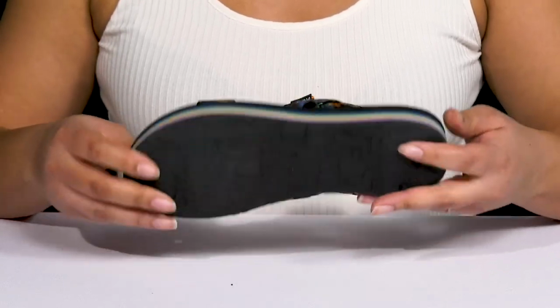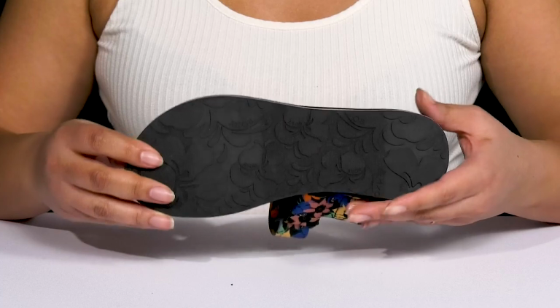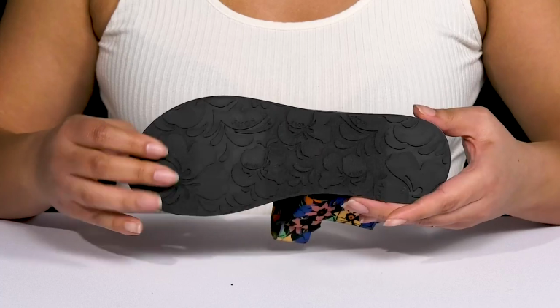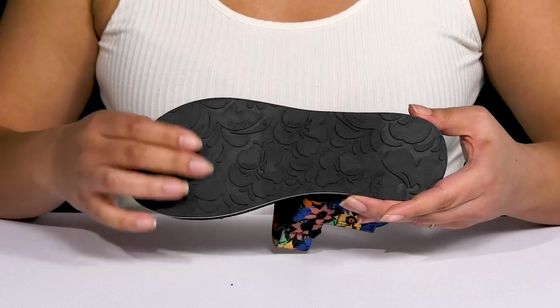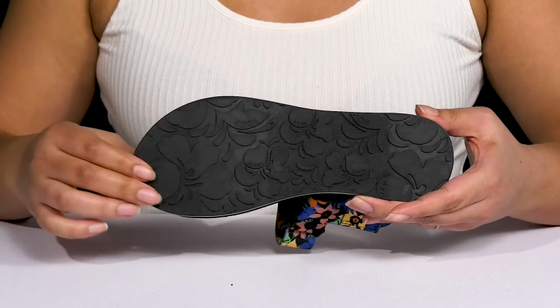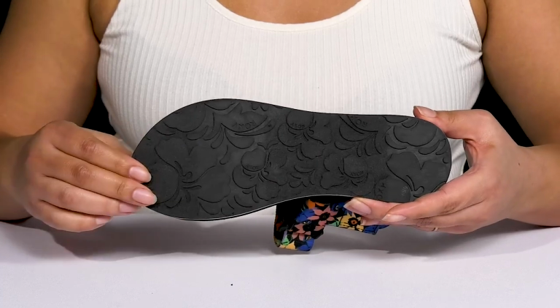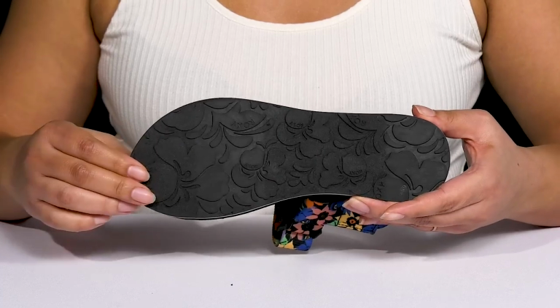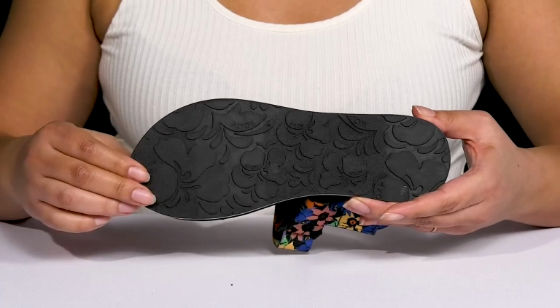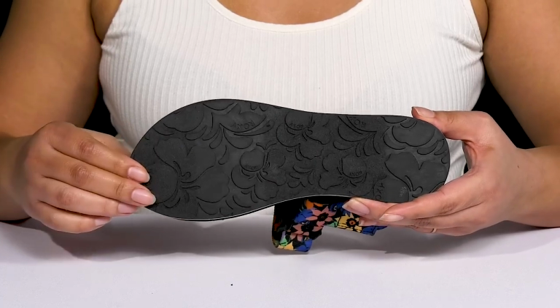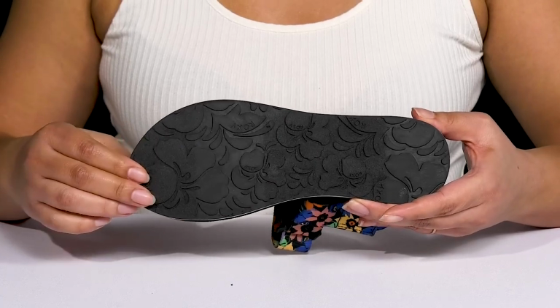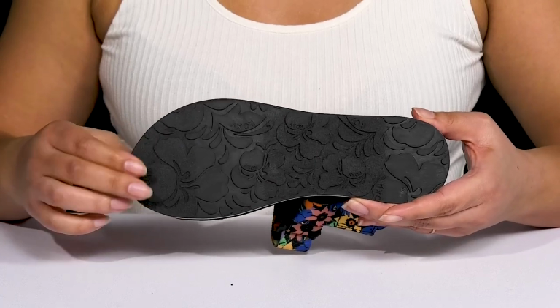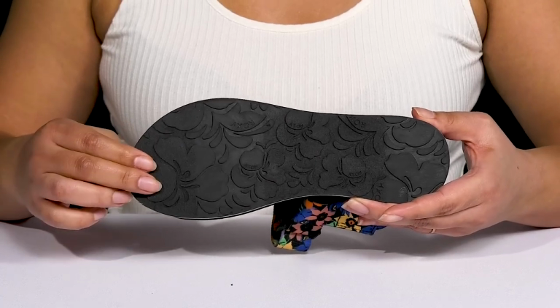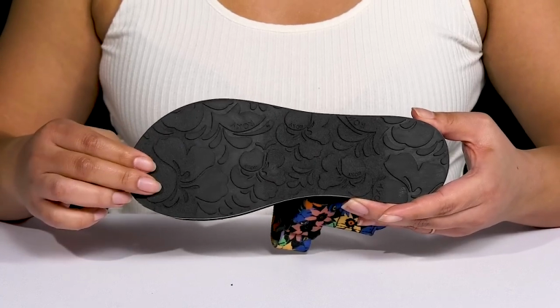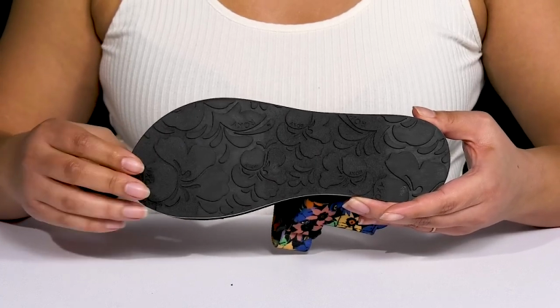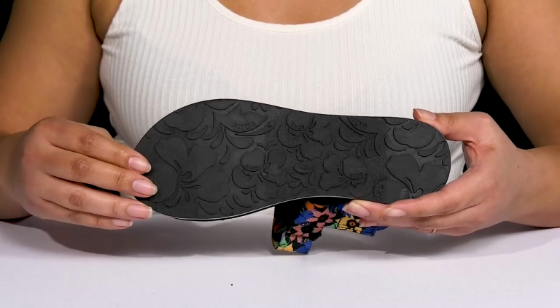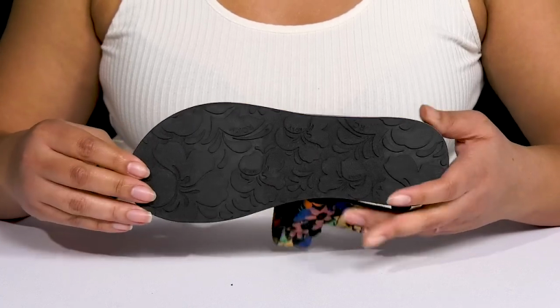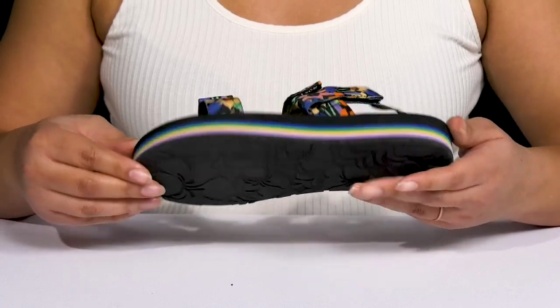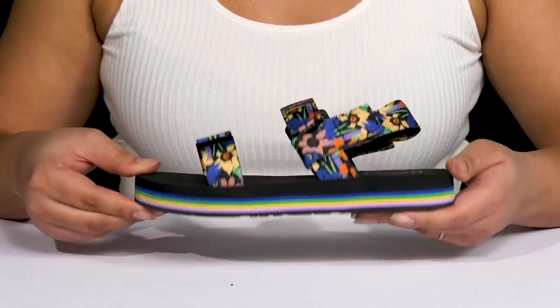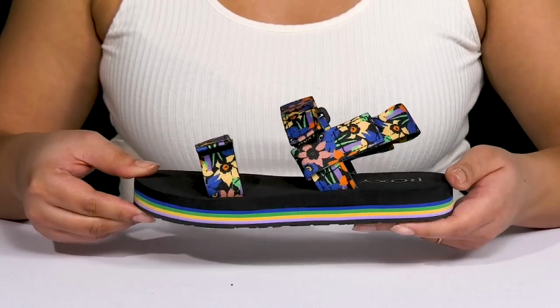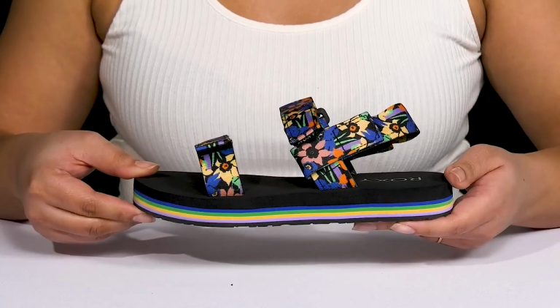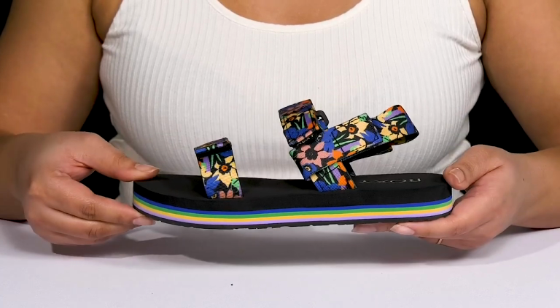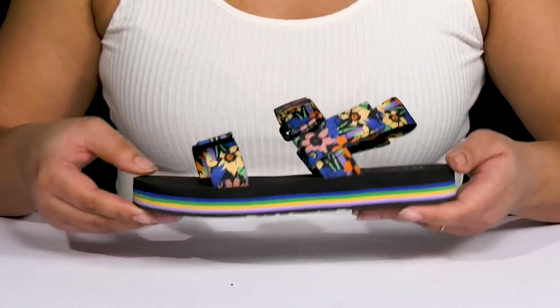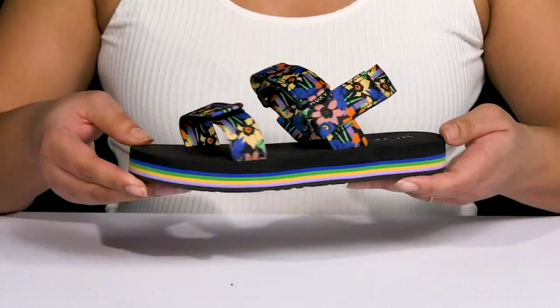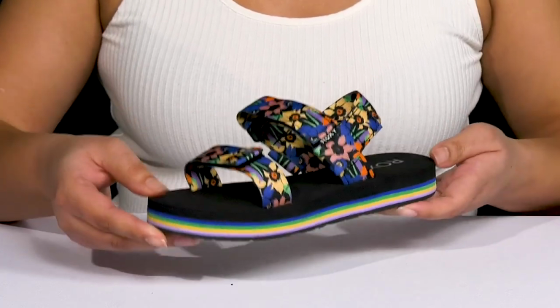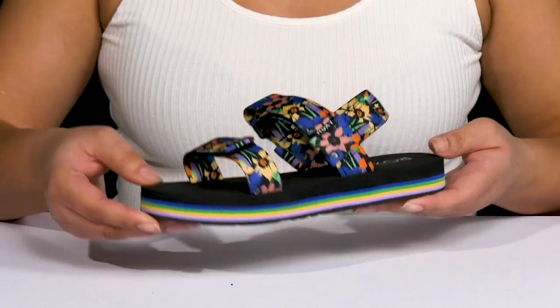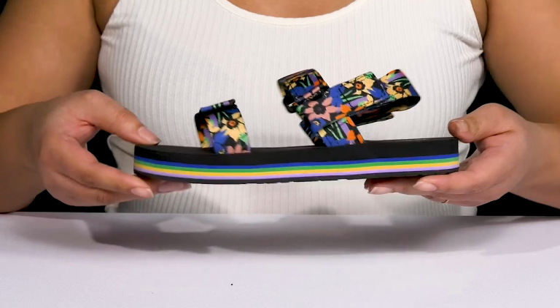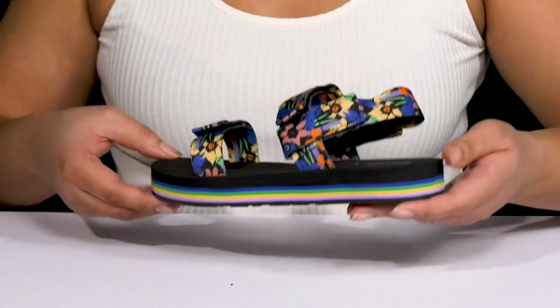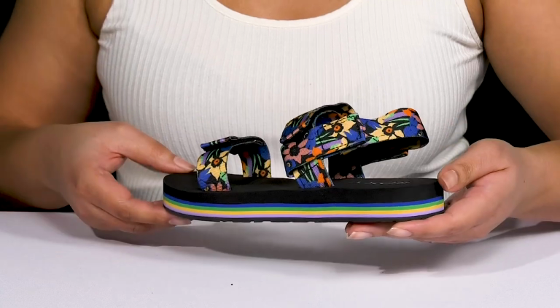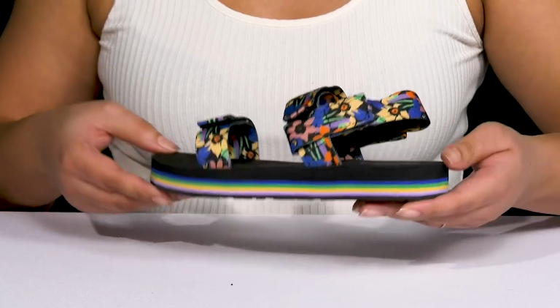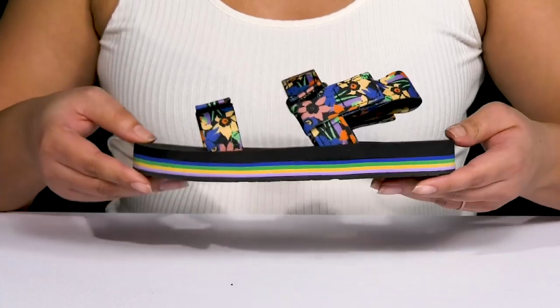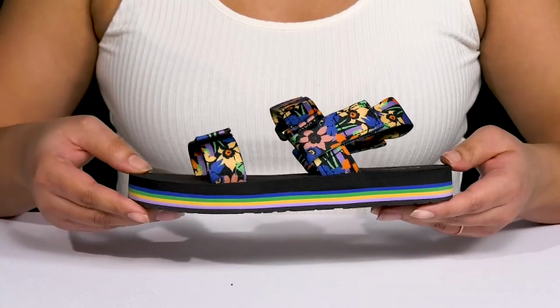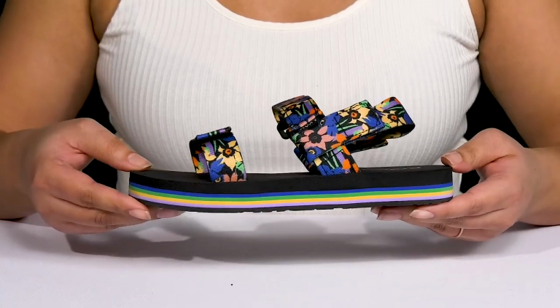It's all on top of a durable fabric-coated synthetic outsole that is textured to give you the best grip. Wear these with a cute pair of cut-off shorts.